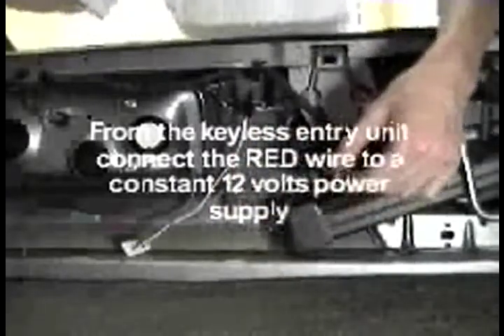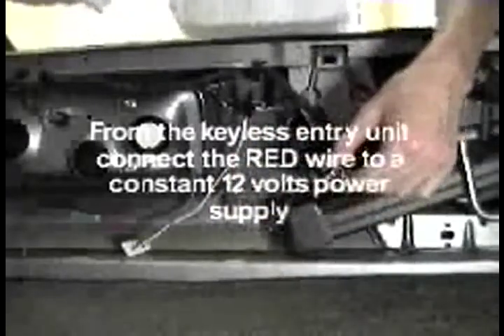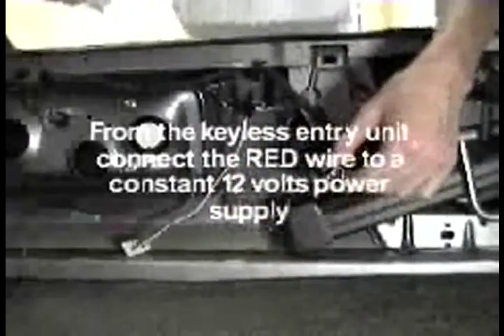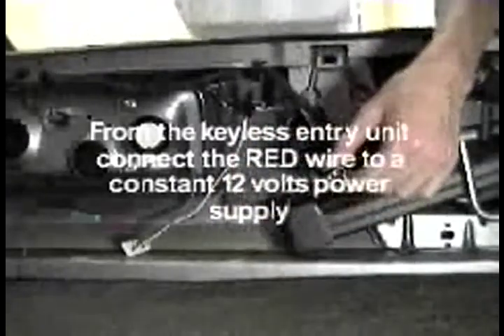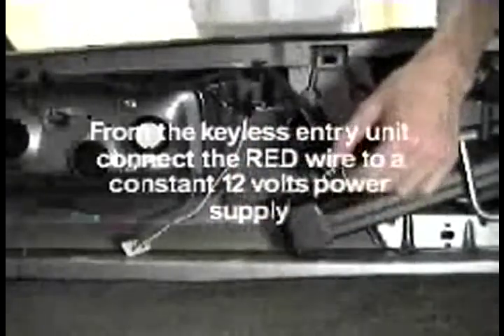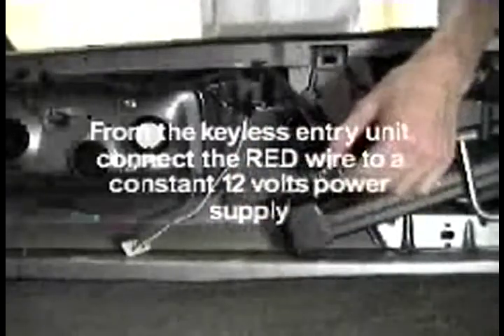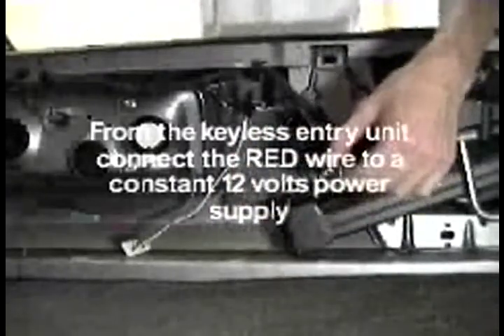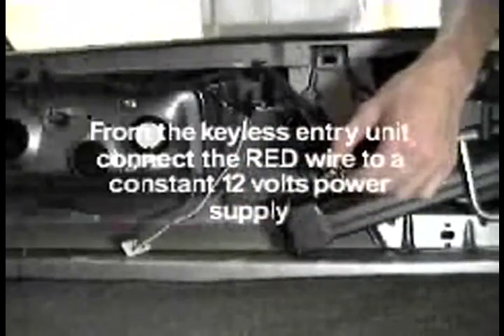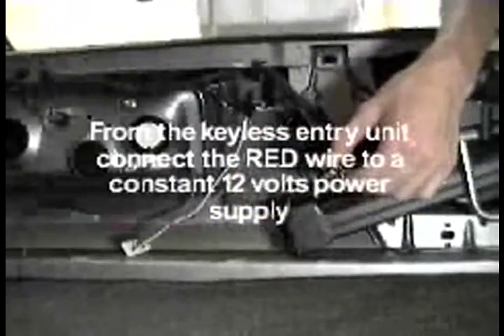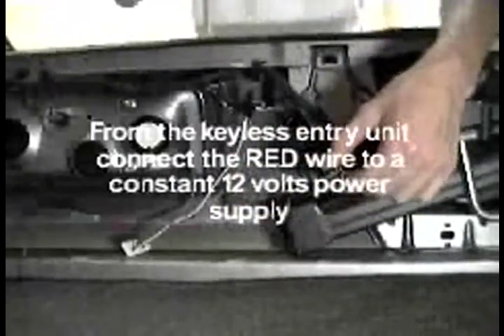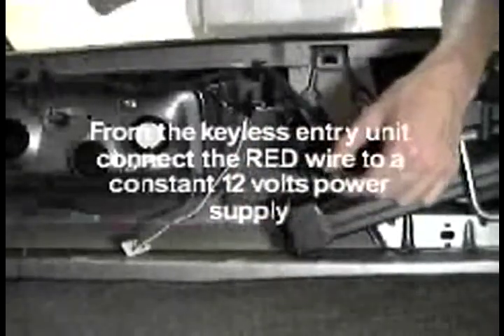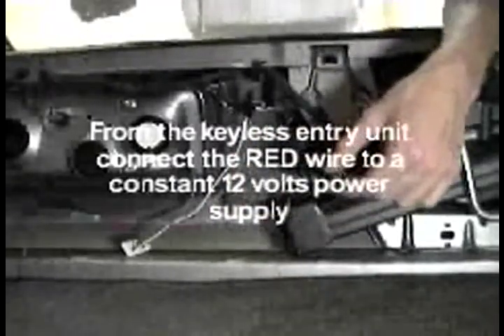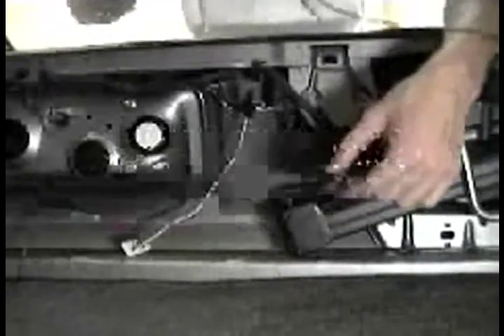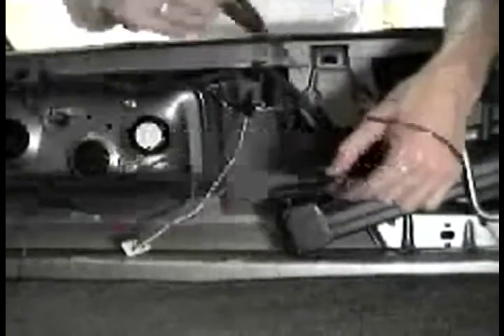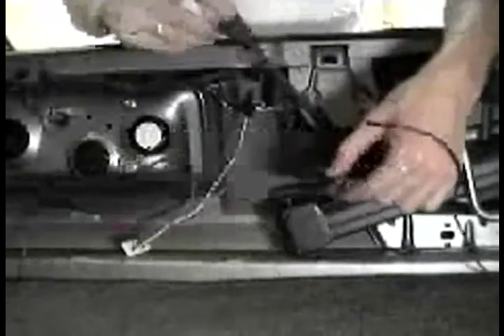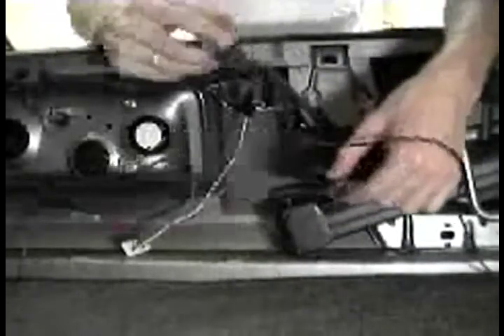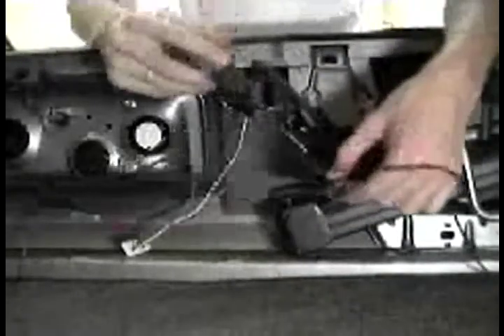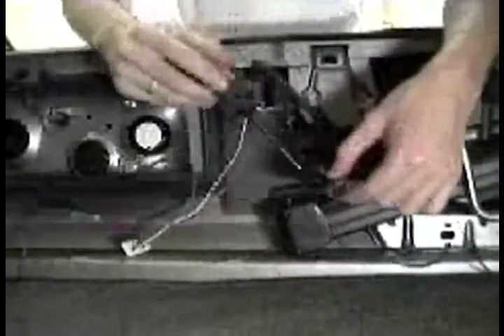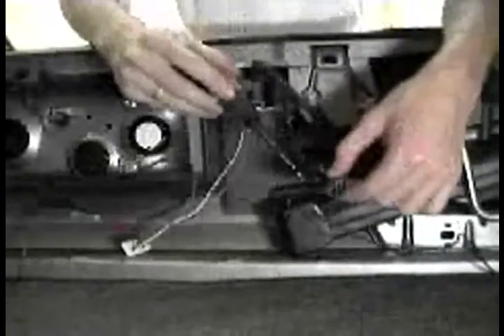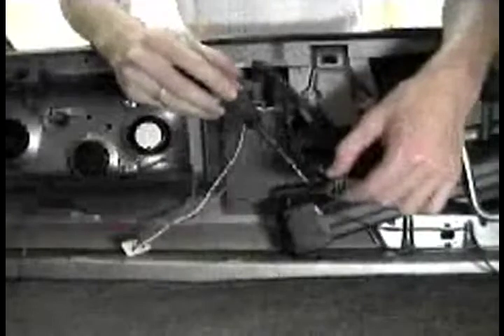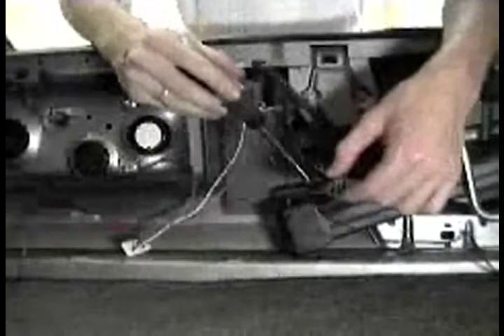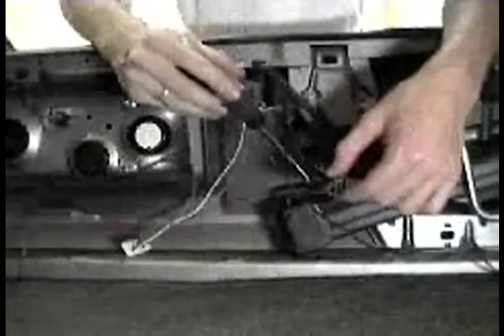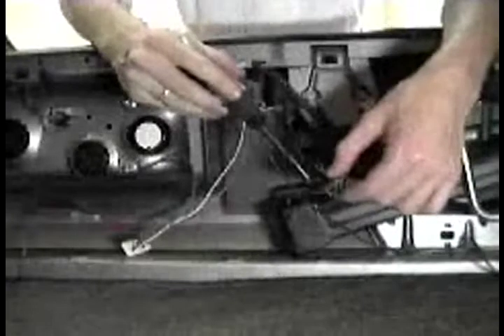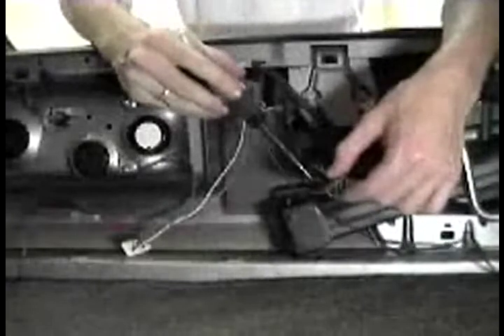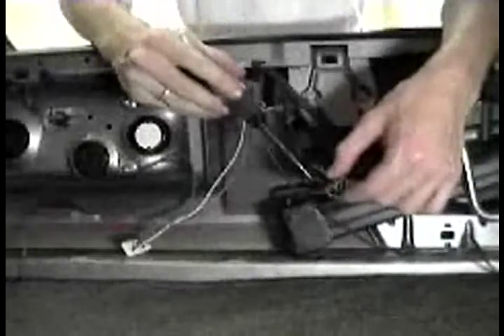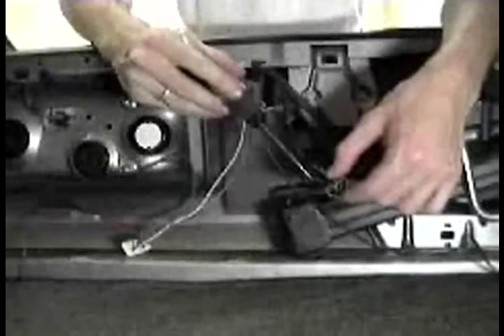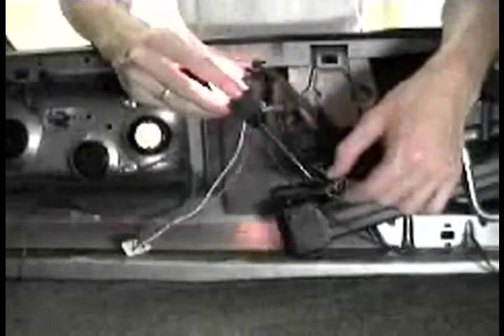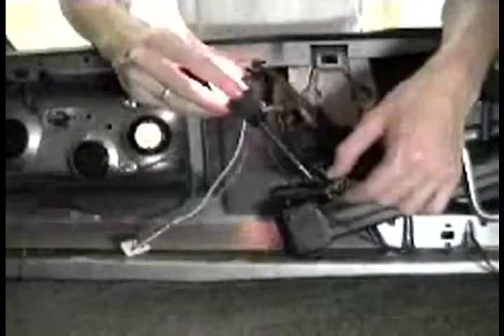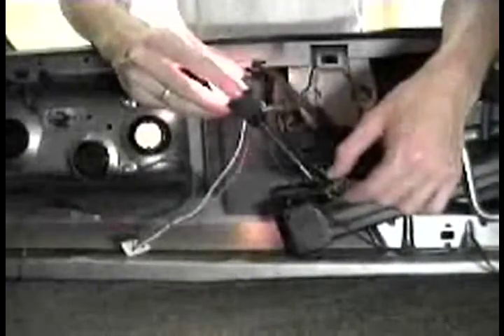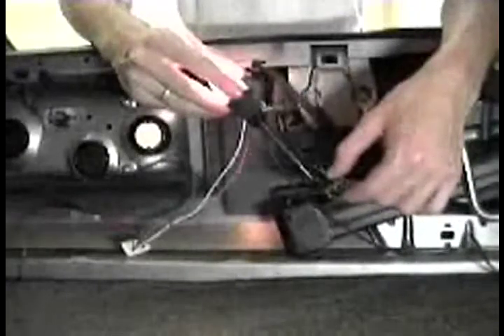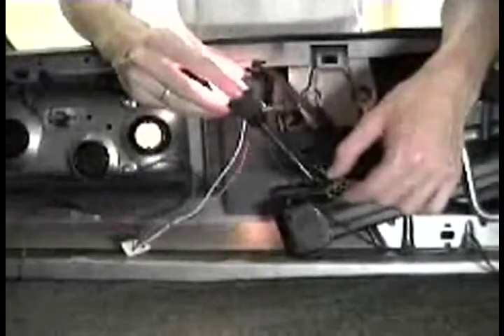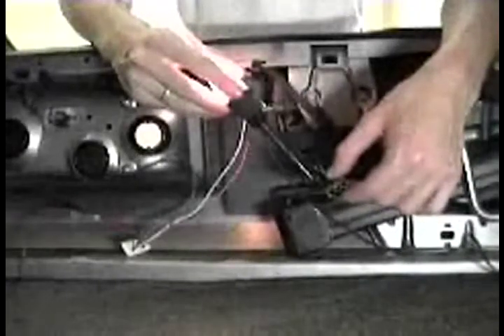From the keyless entry unit, connect the red wire to a constant 12-volt power supply.